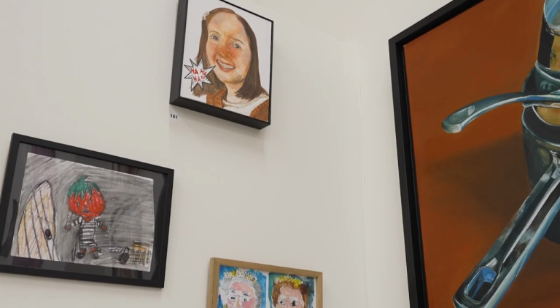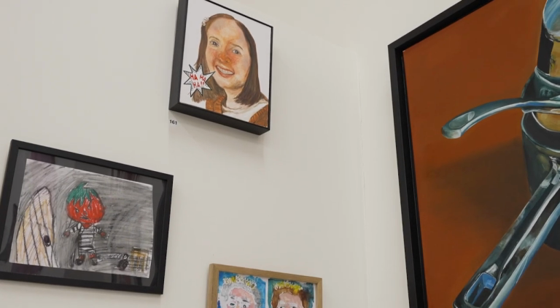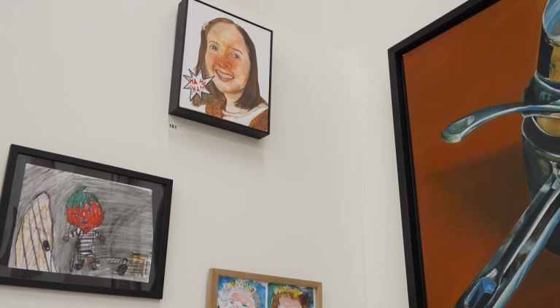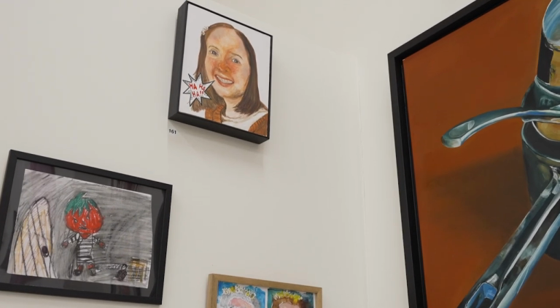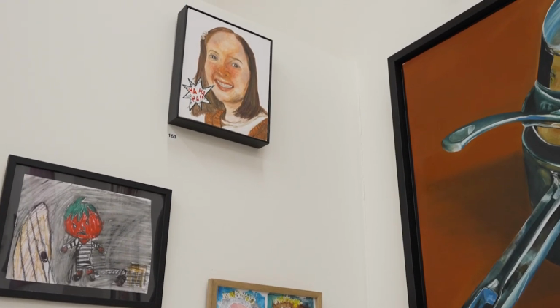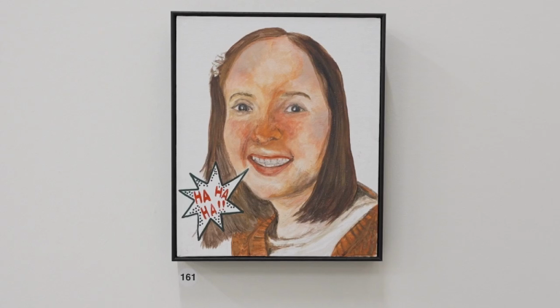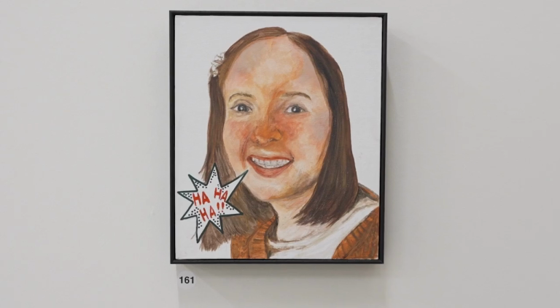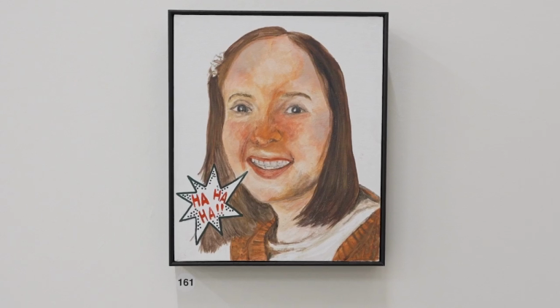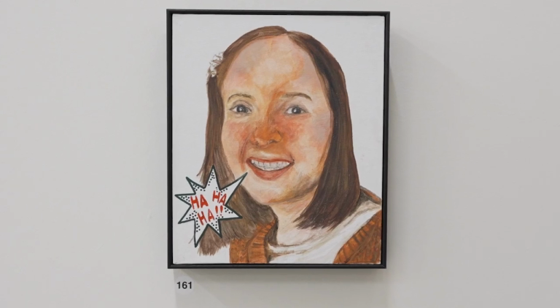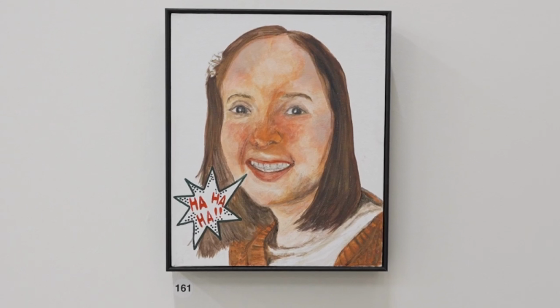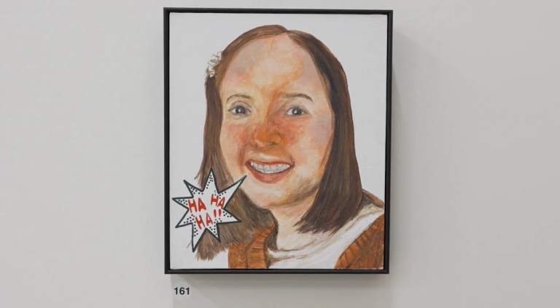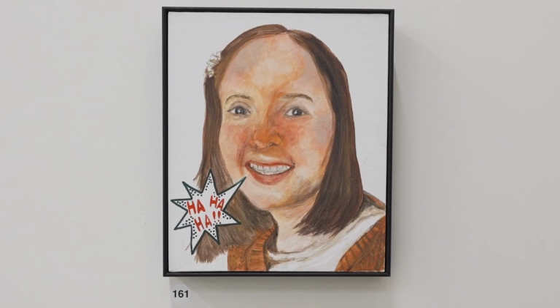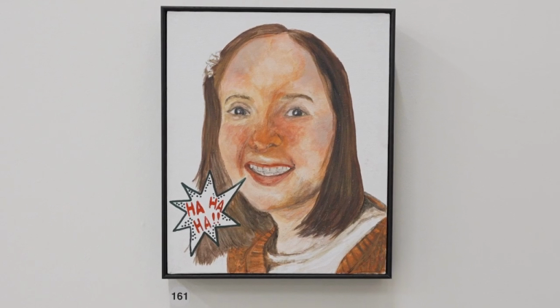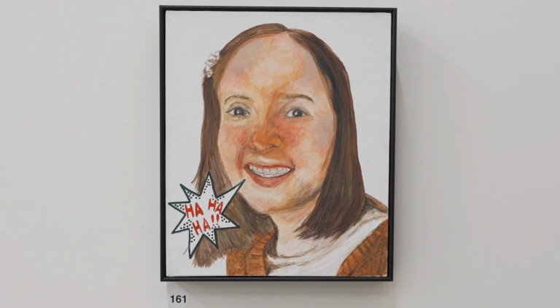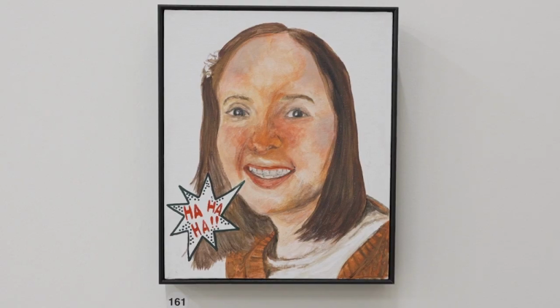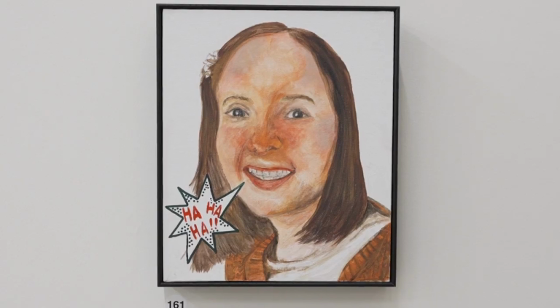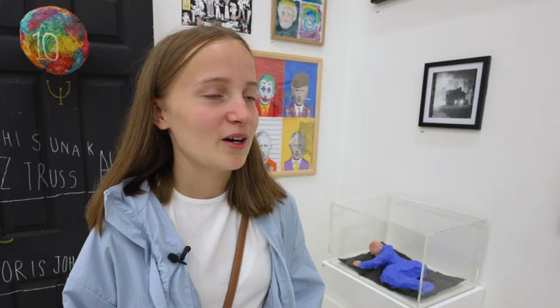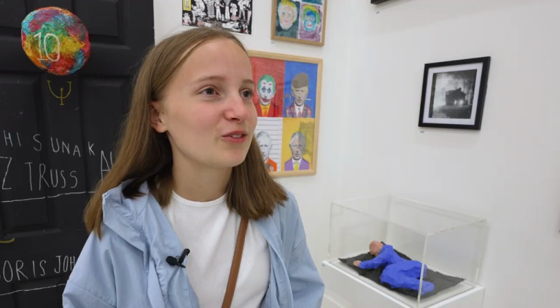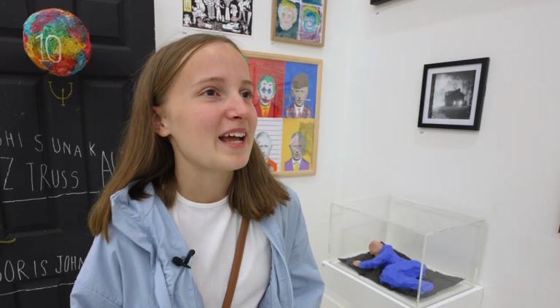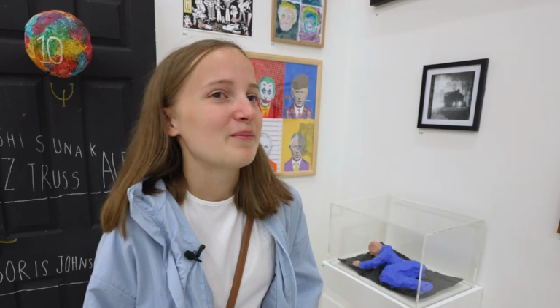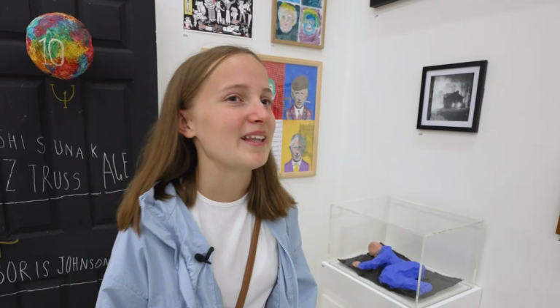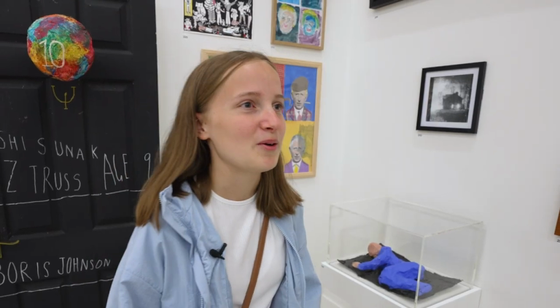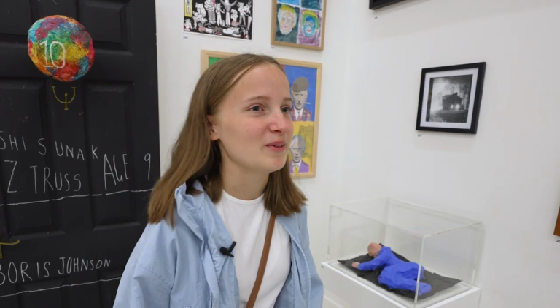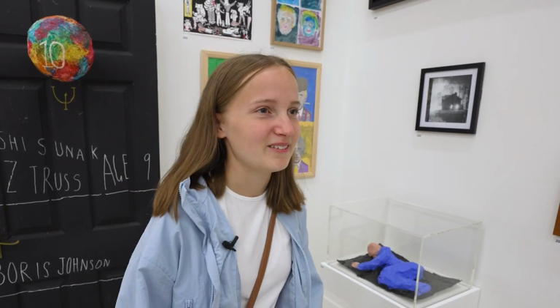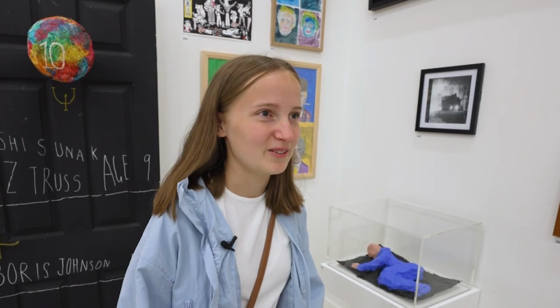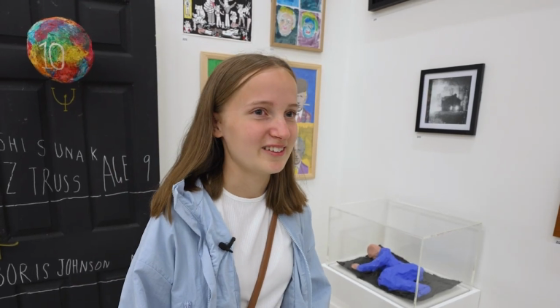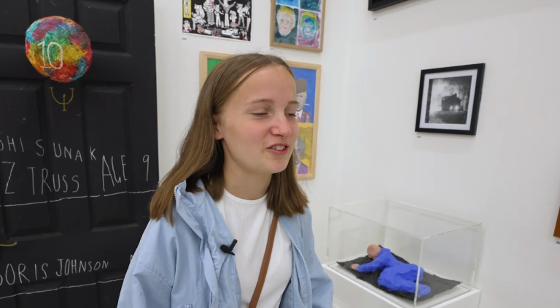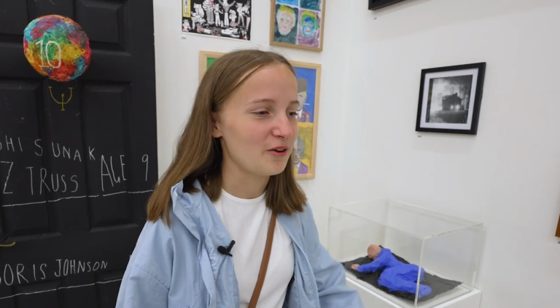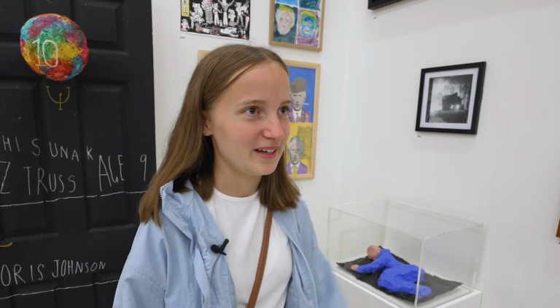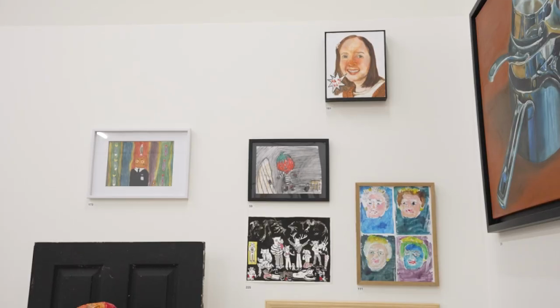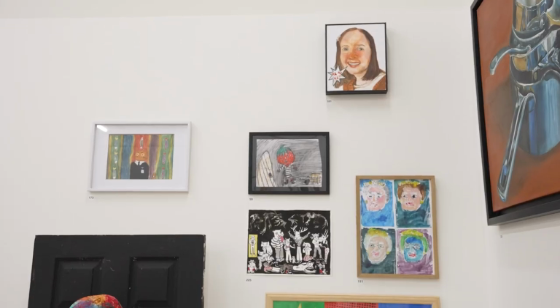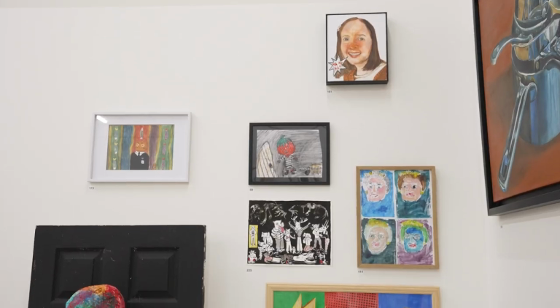It's a self-portrait of me on Christmas Day. I was really happy in that moment so I wanted to show it in the portrait.